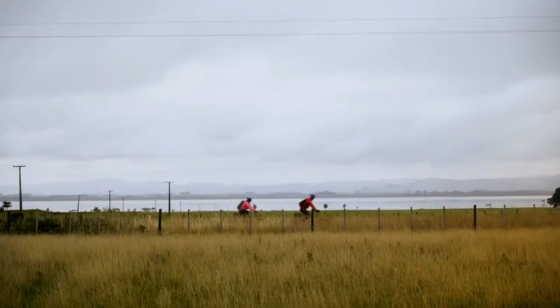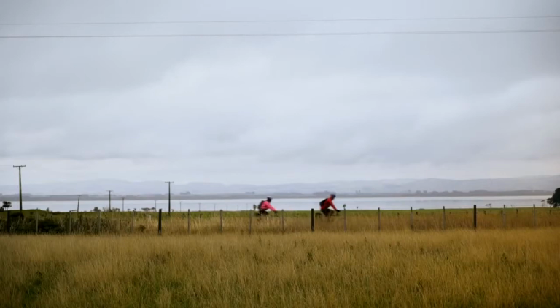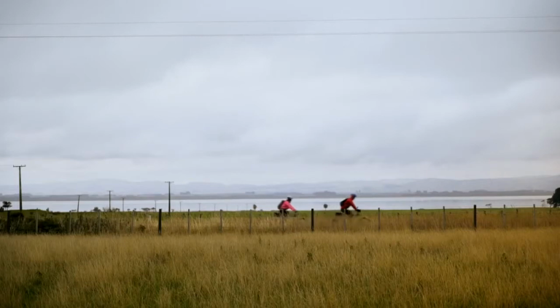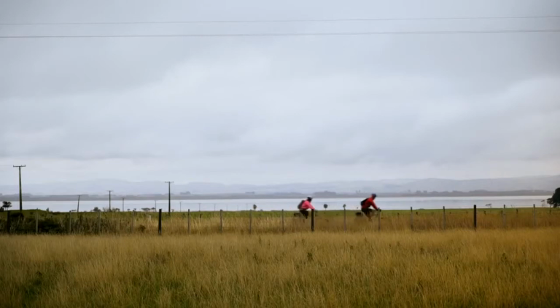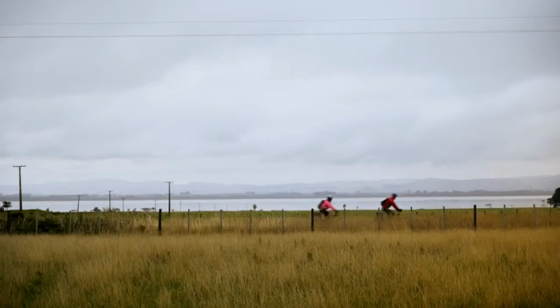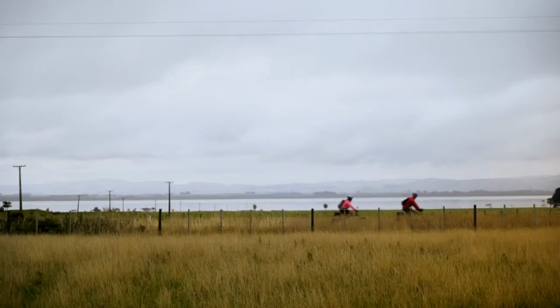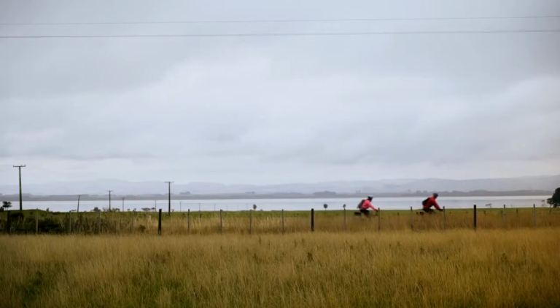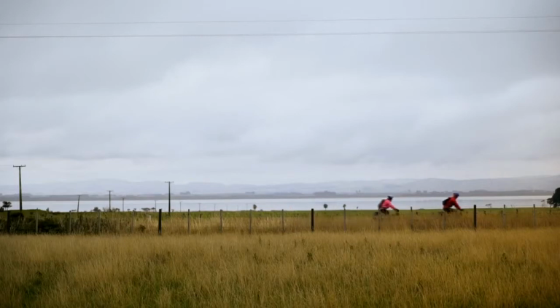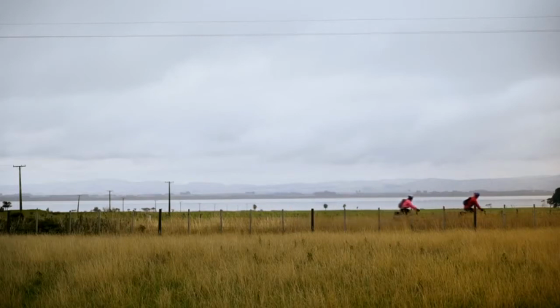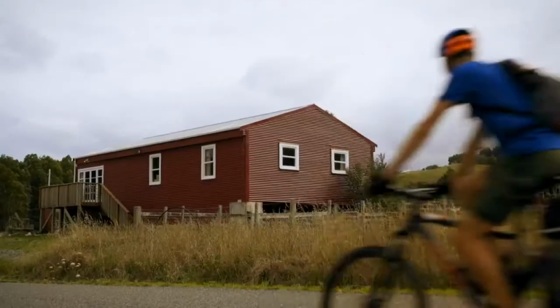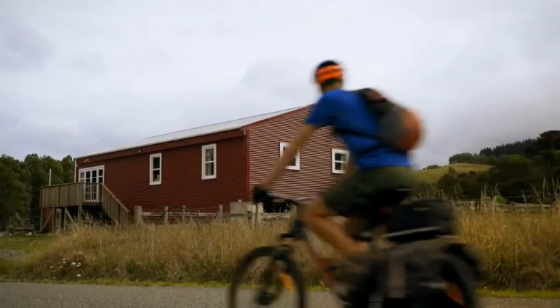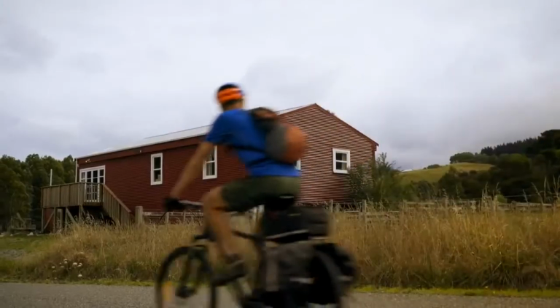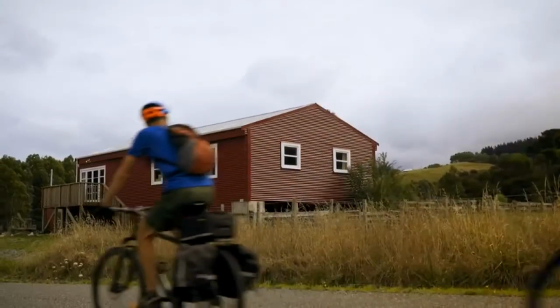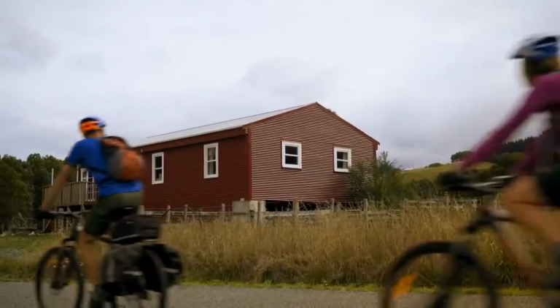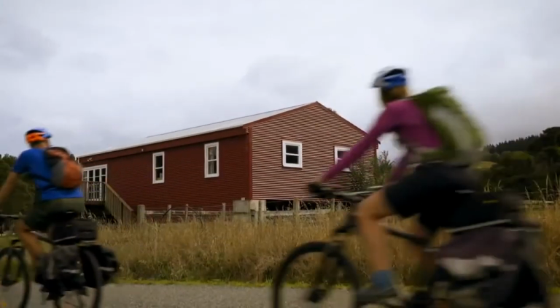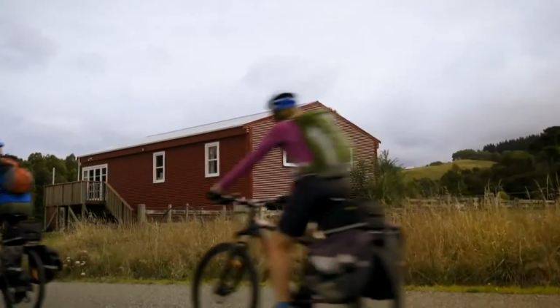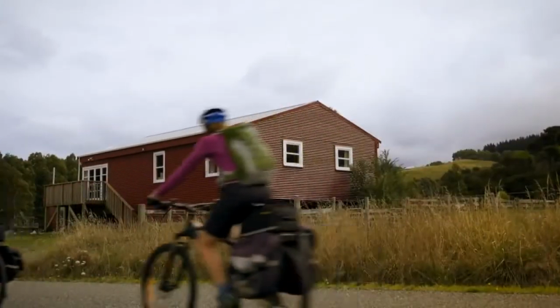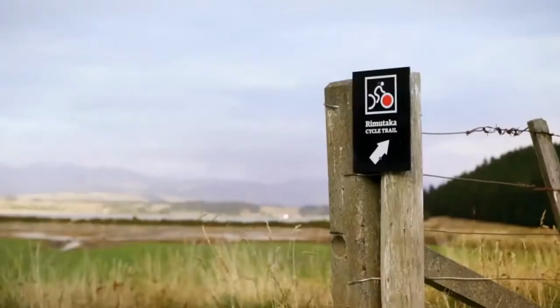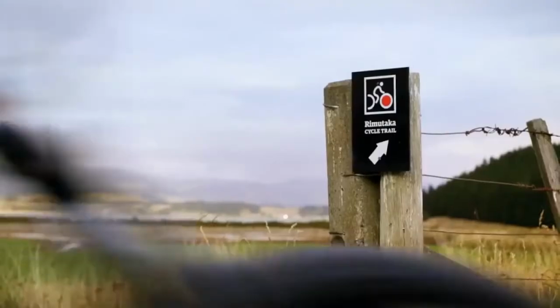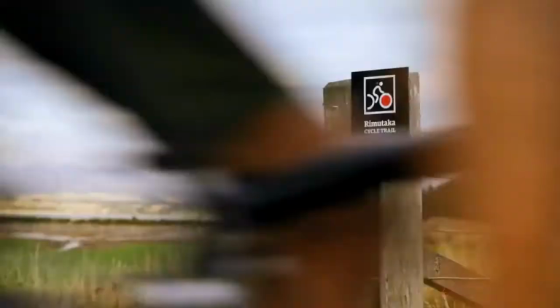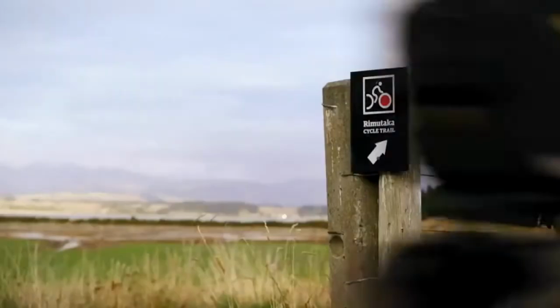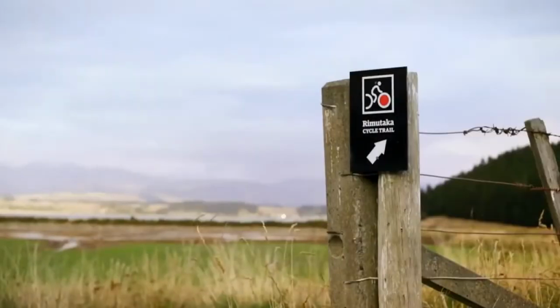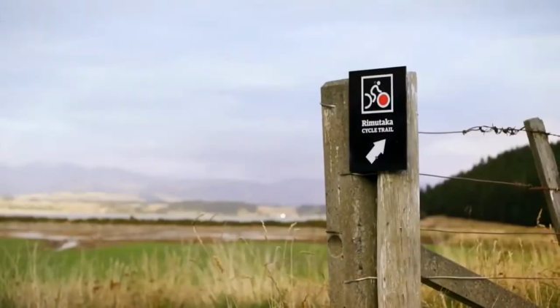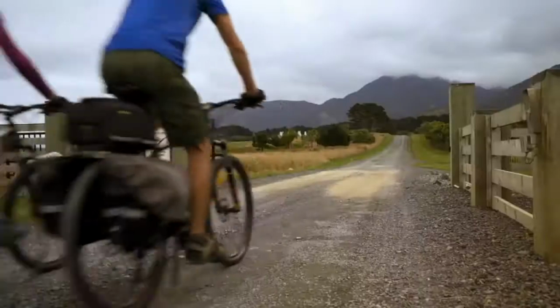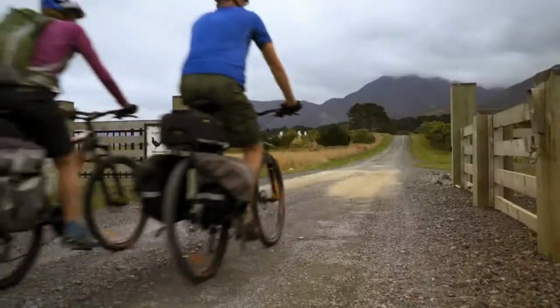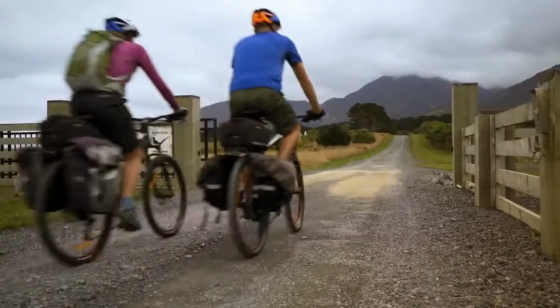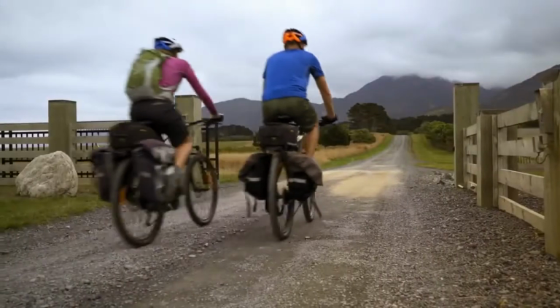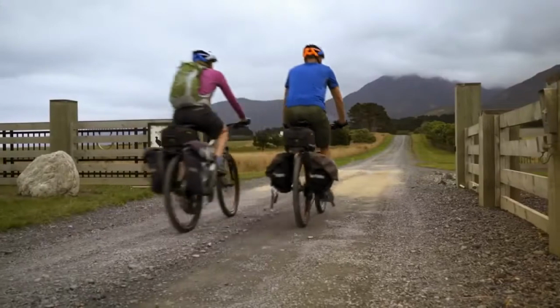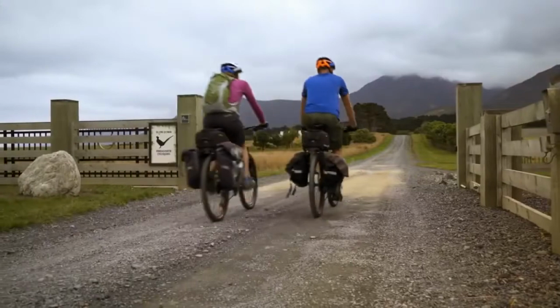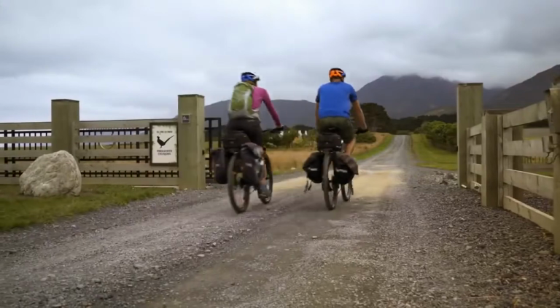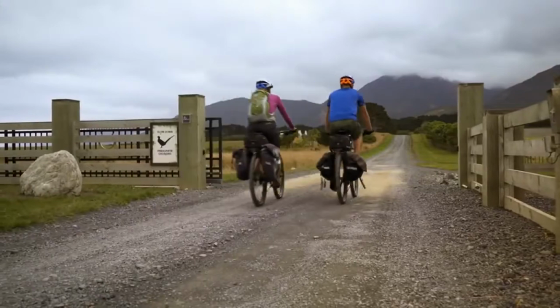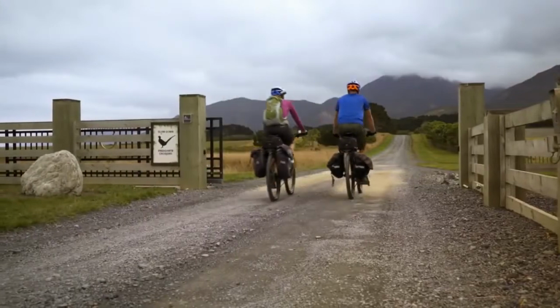When riding on-road from Cross Creek to Ocean Beach, cyclists will need to be aware of the New Zealand road code.